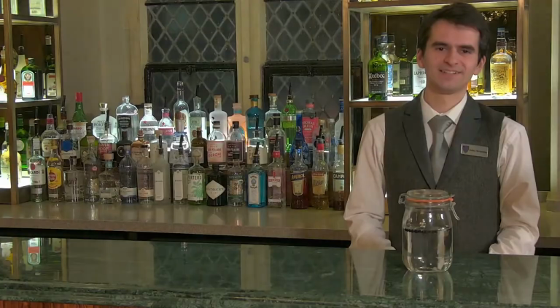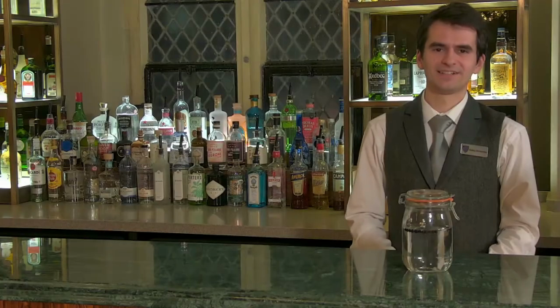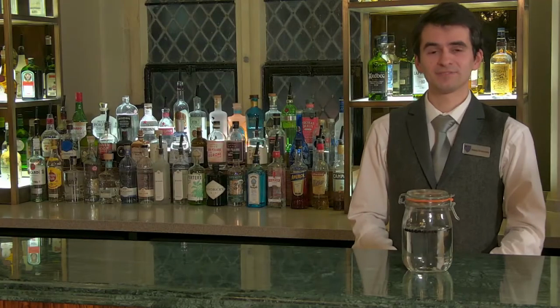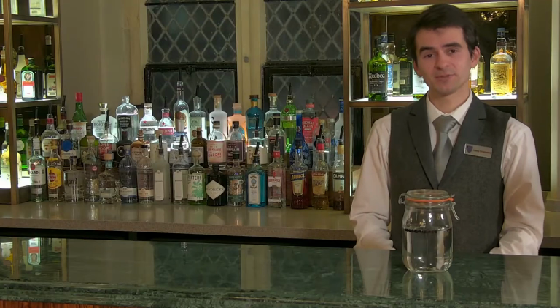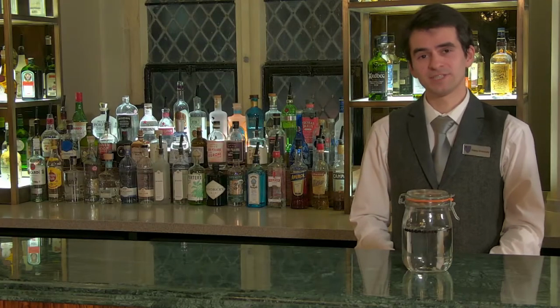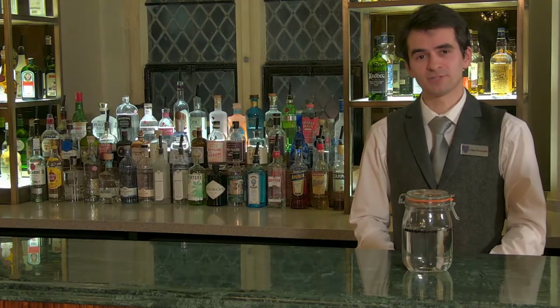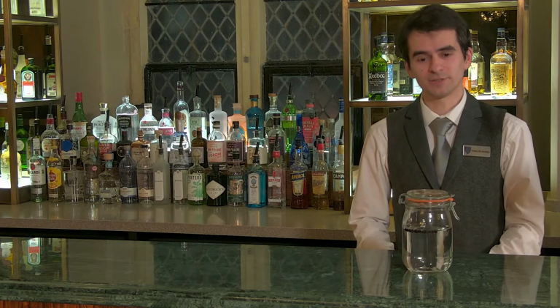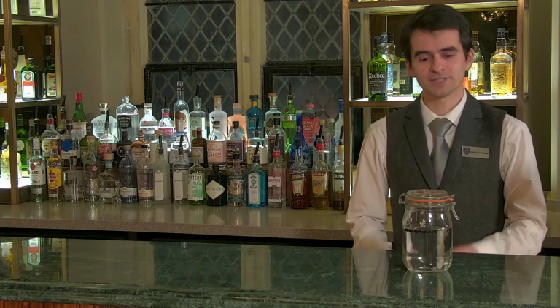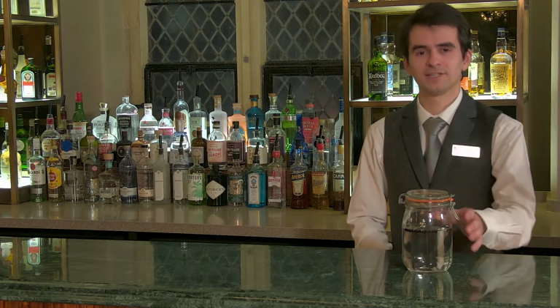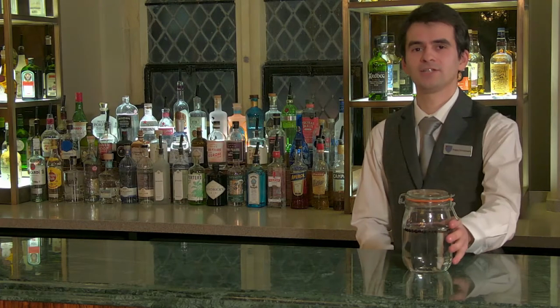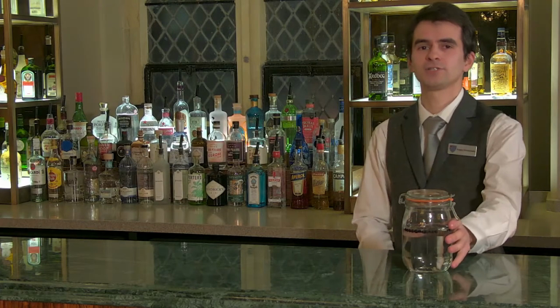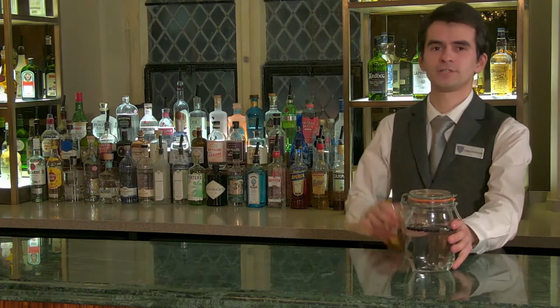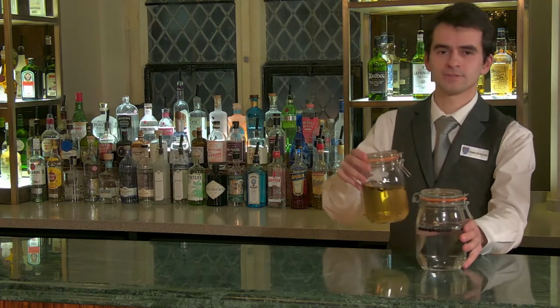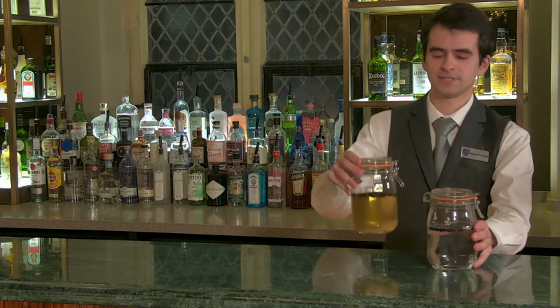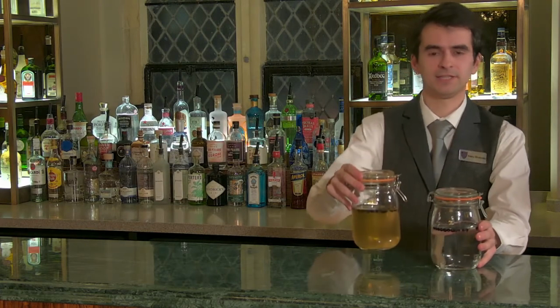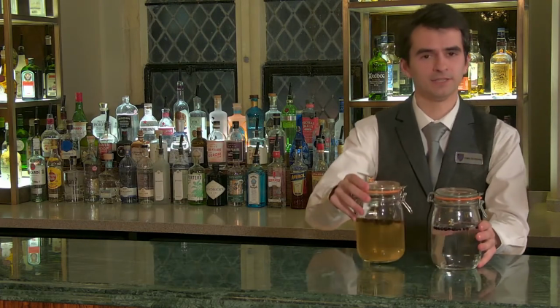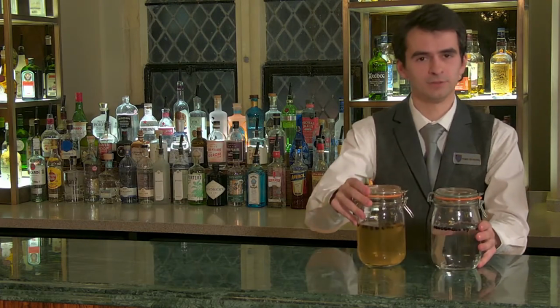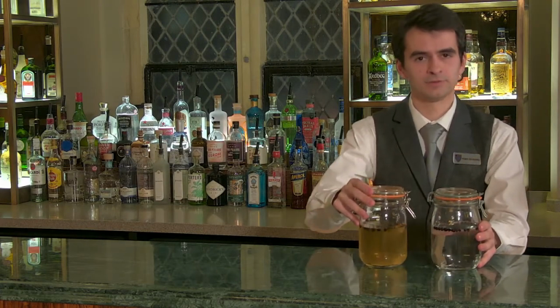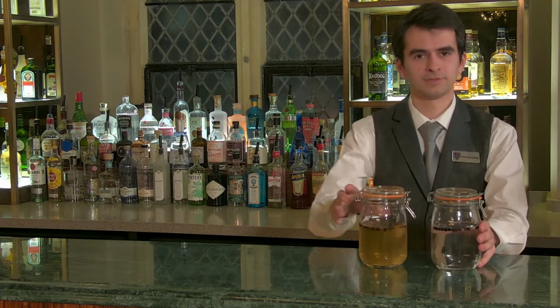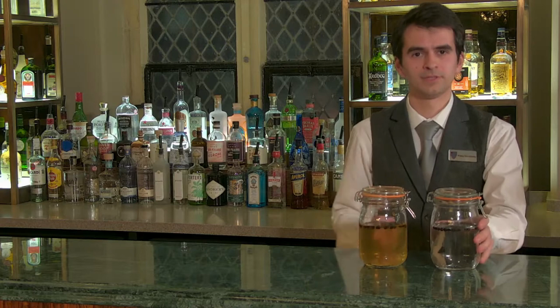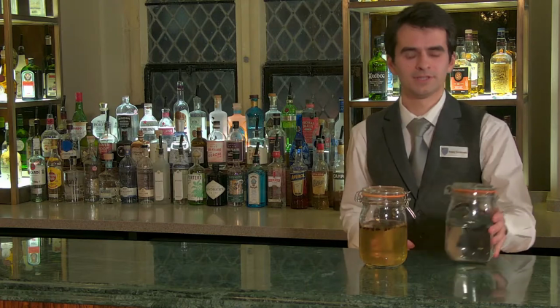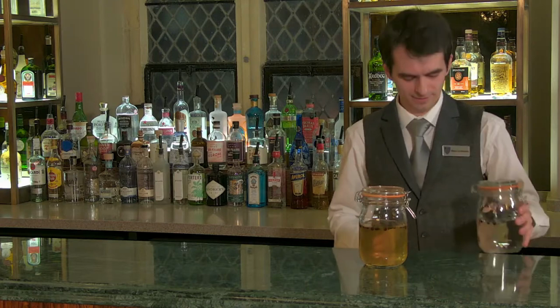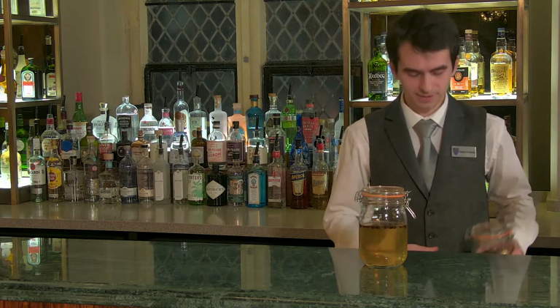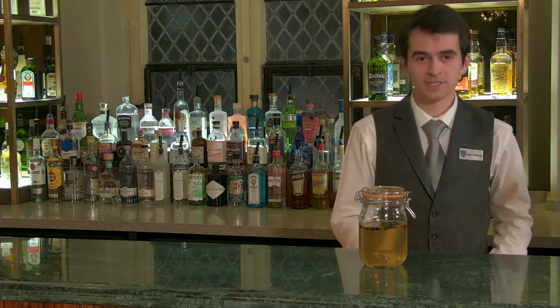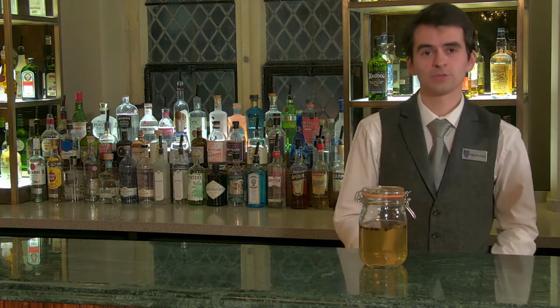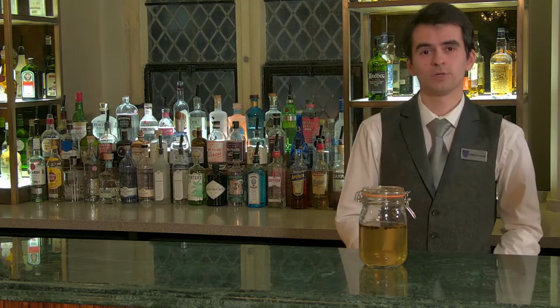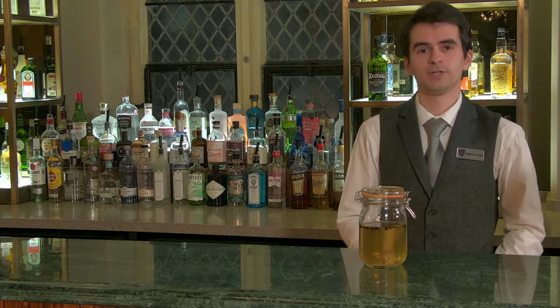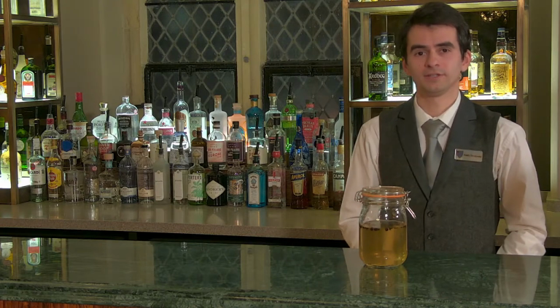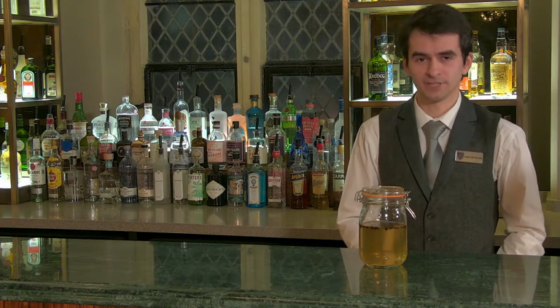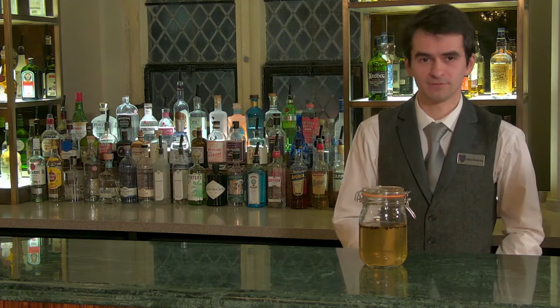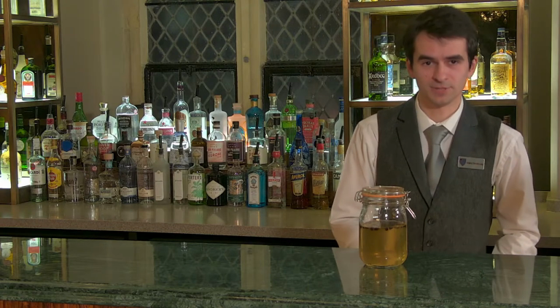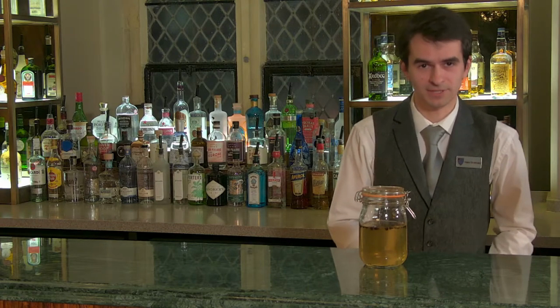Seal it and leave it for 24 hours to infuse. After 24 hours it should turn slightly yellow — that's when we add the rest of our spices.